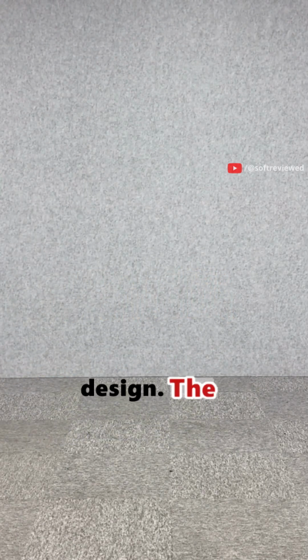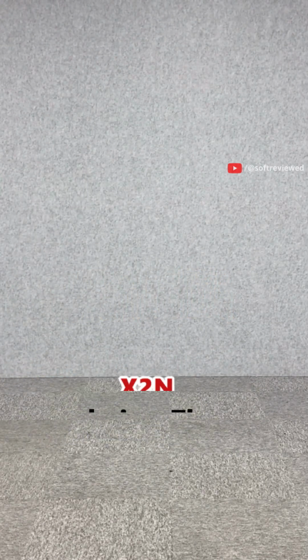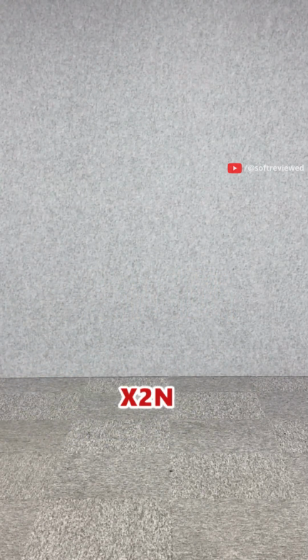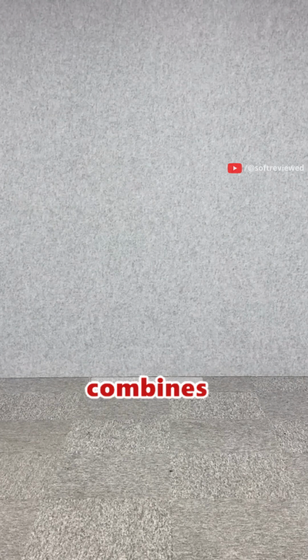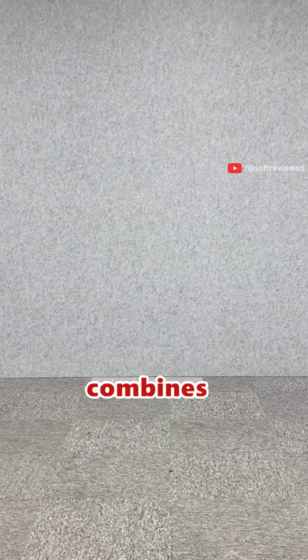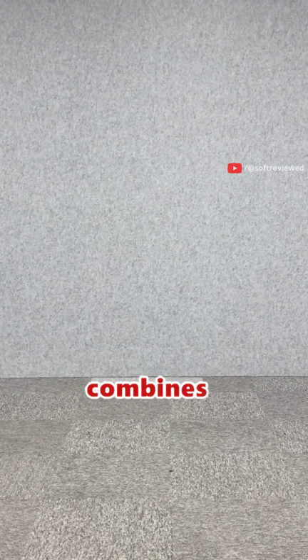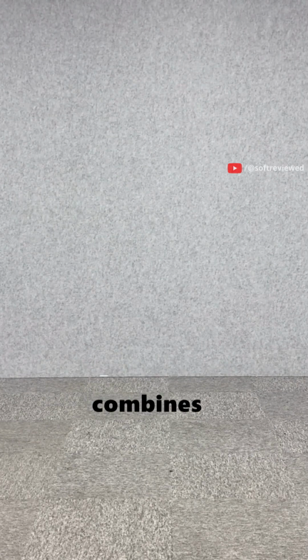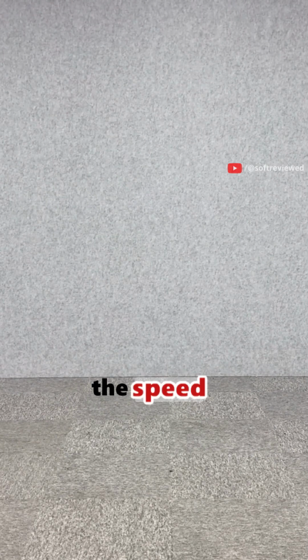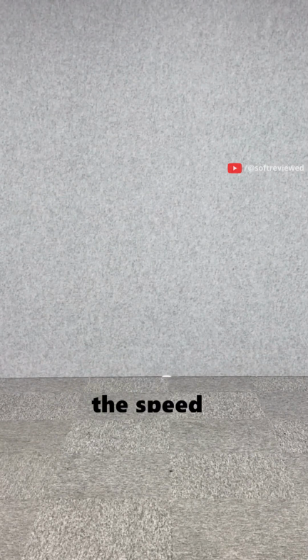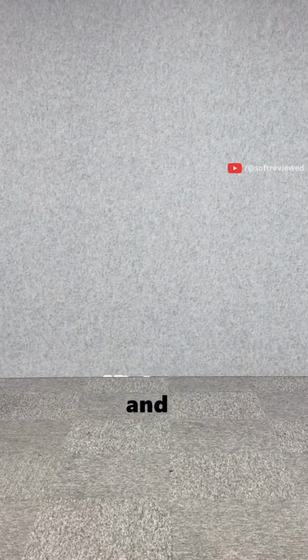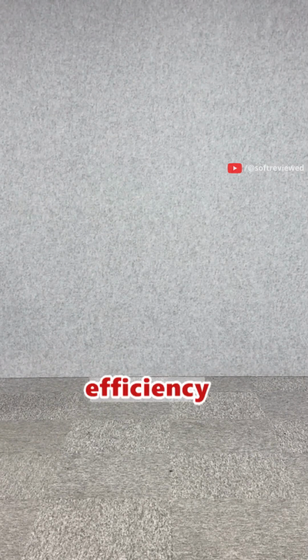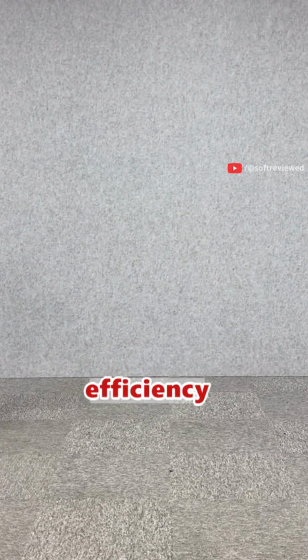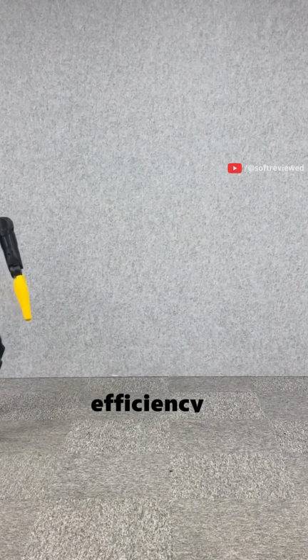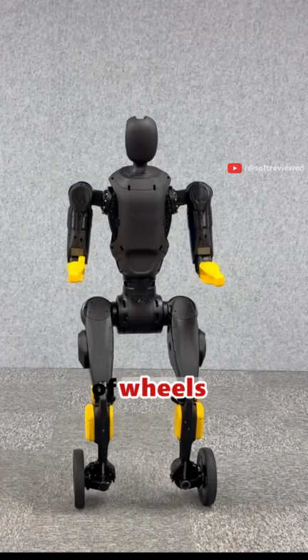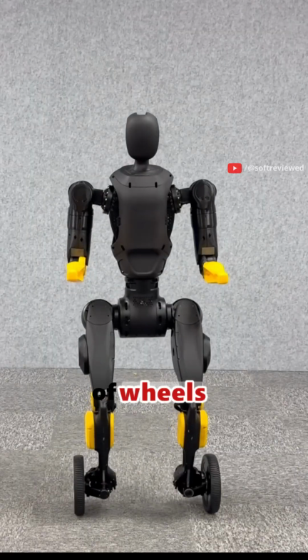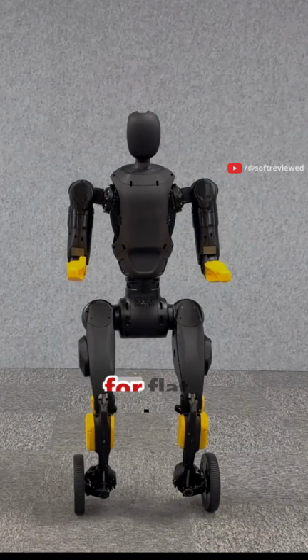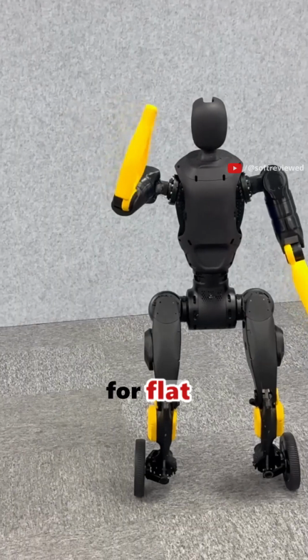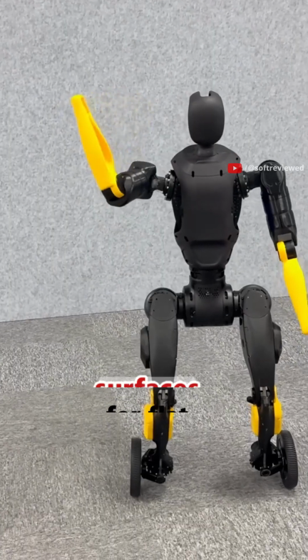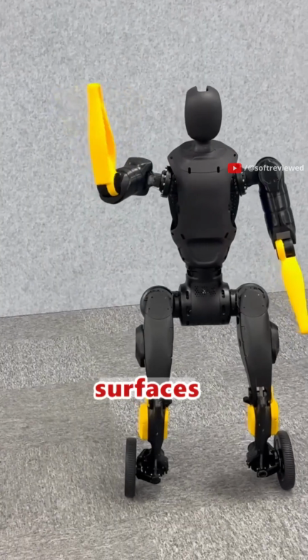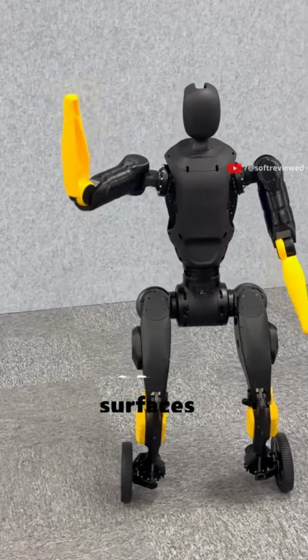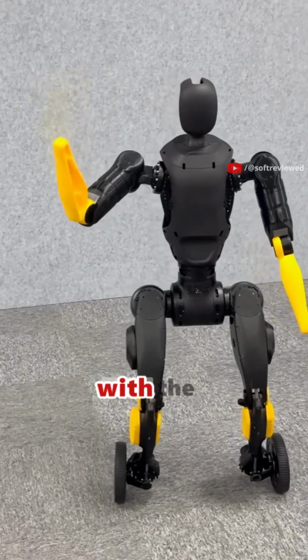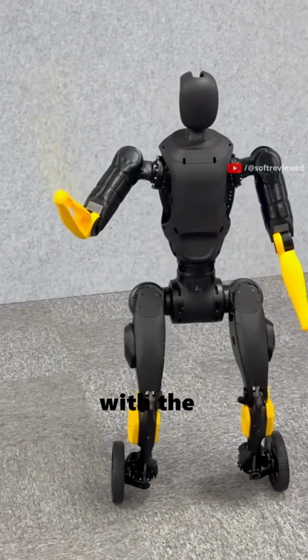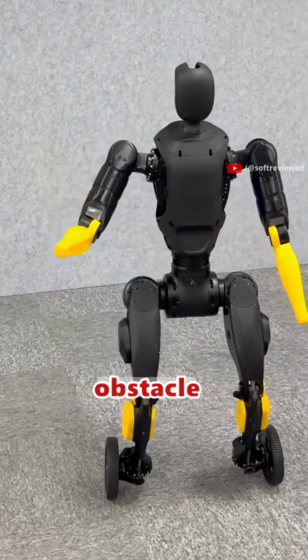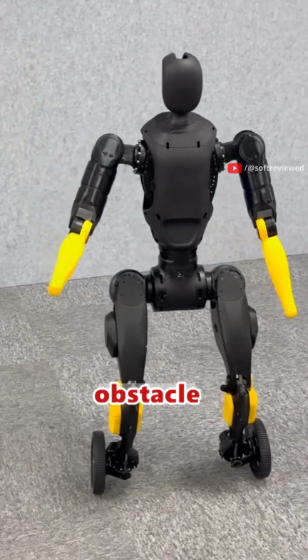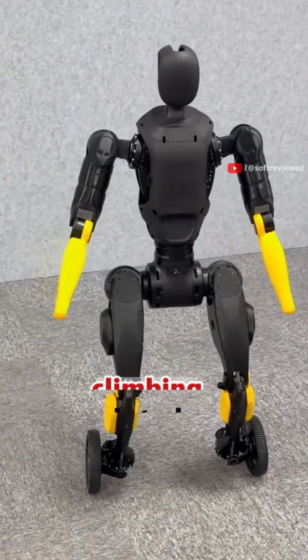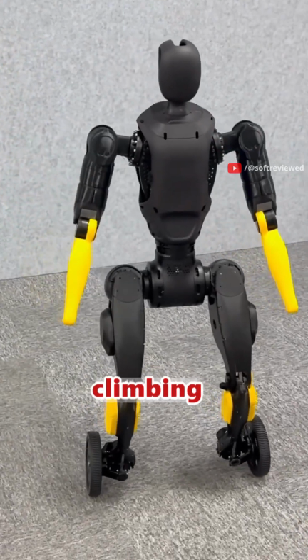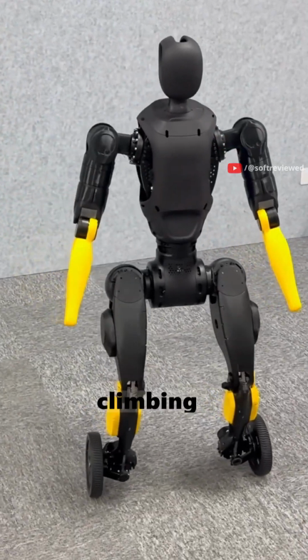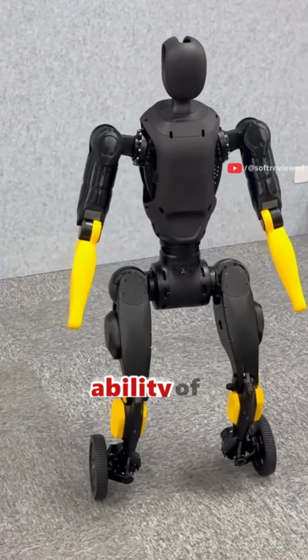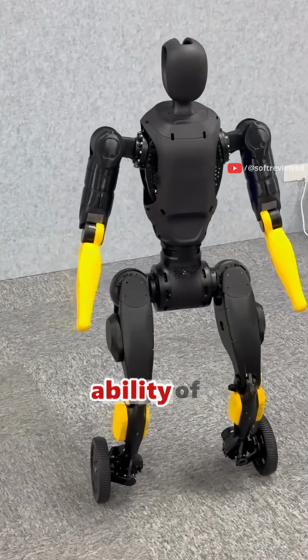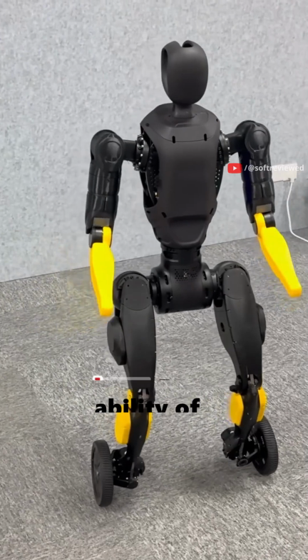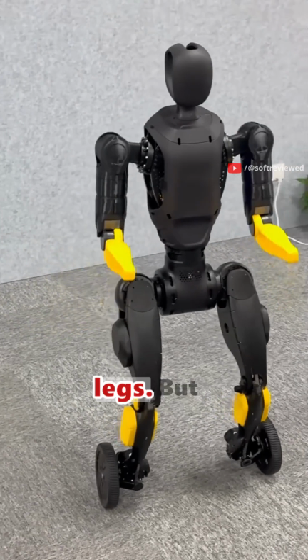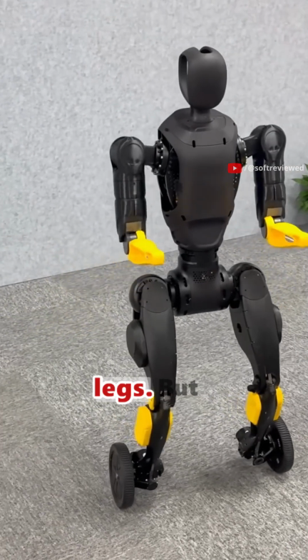The X2N combines the speed and efficiency of wheels for flat surfaces with the obstacle-climbing ability of legs.